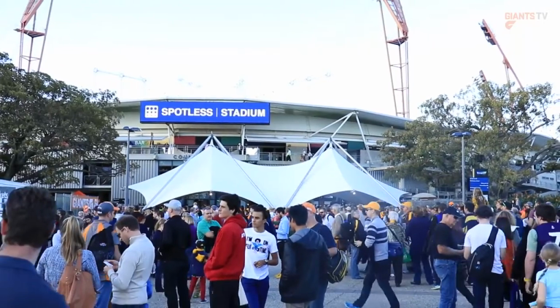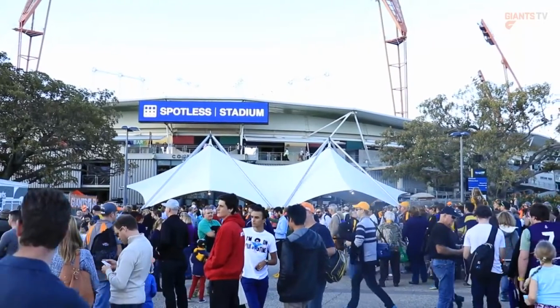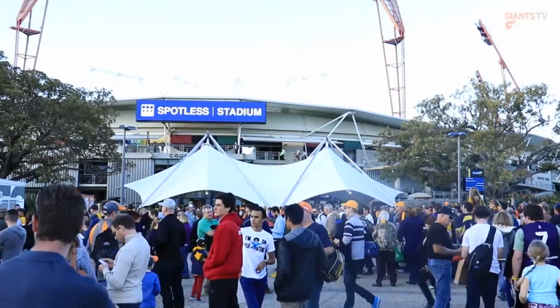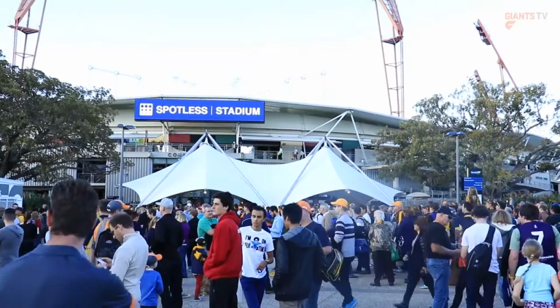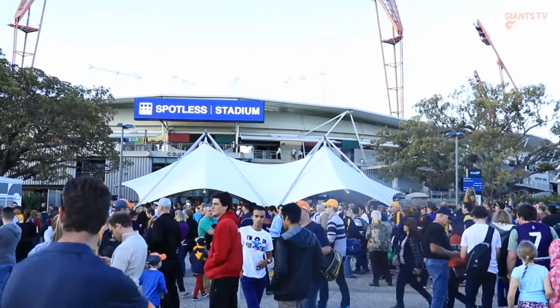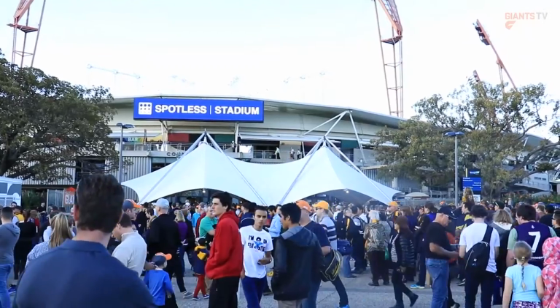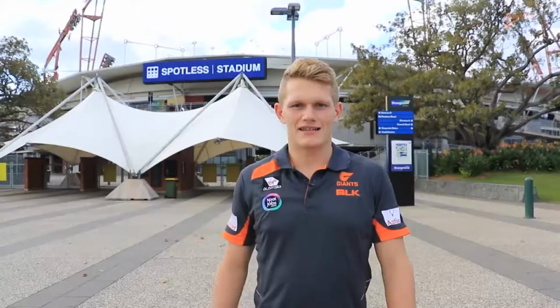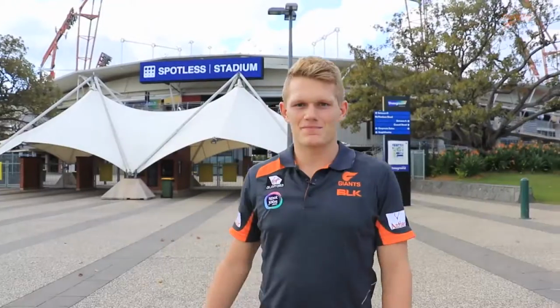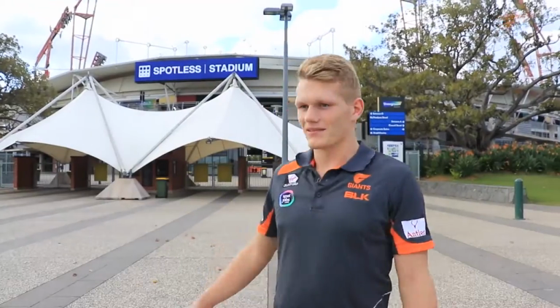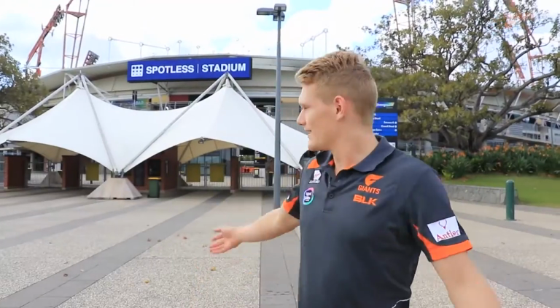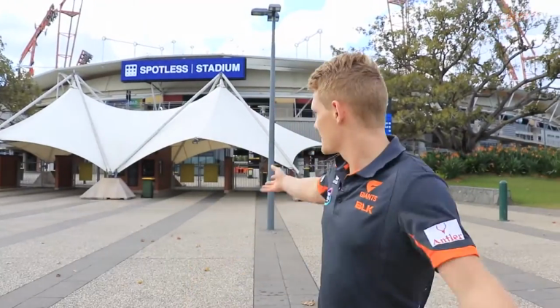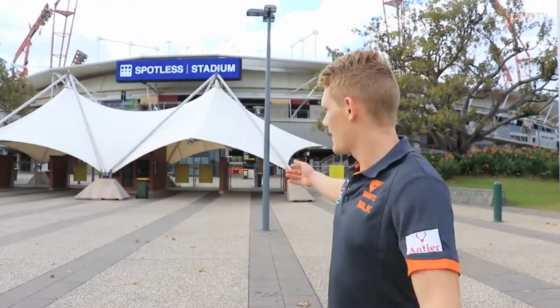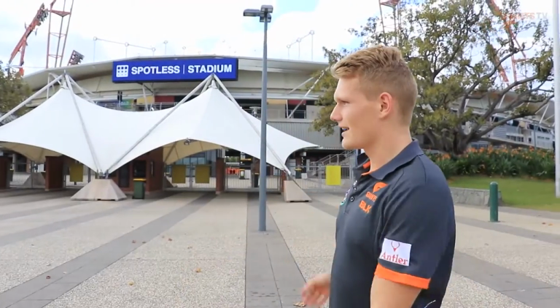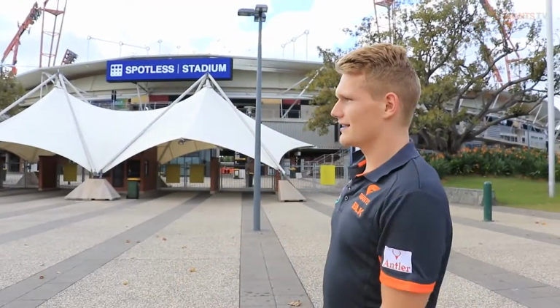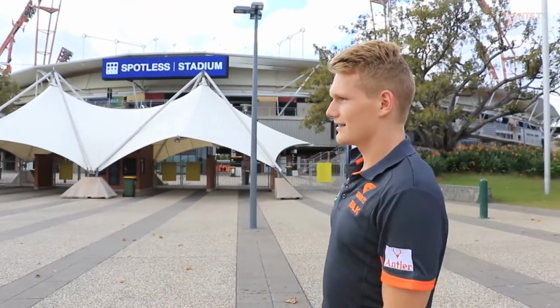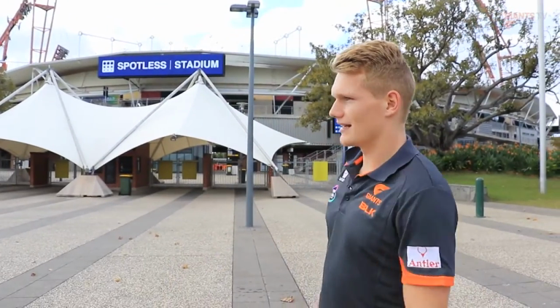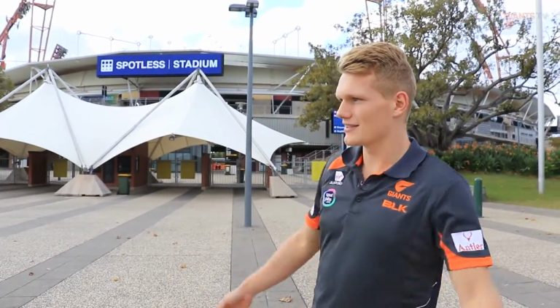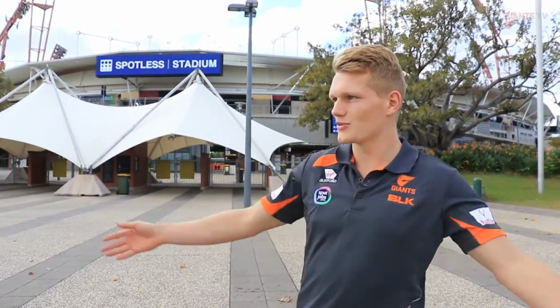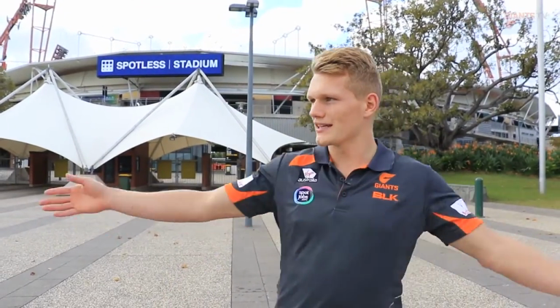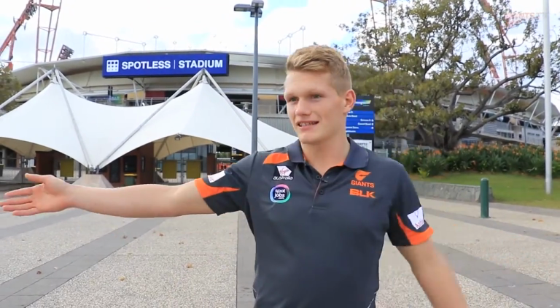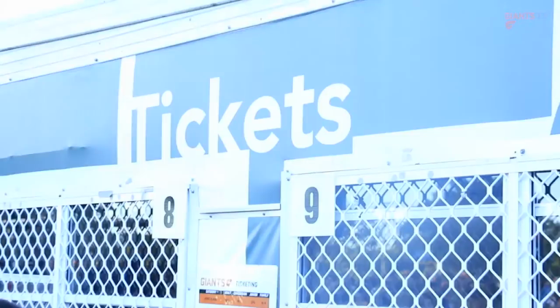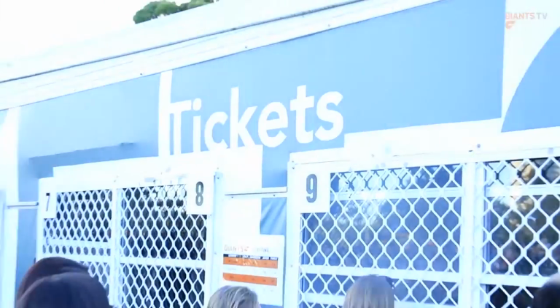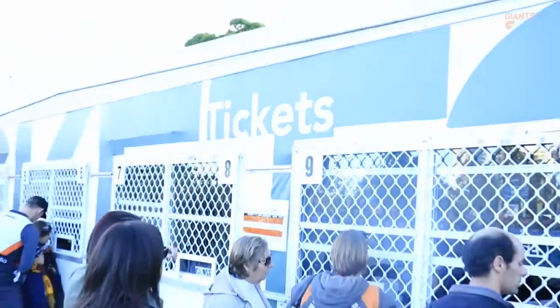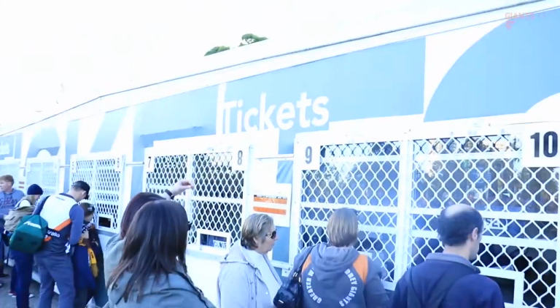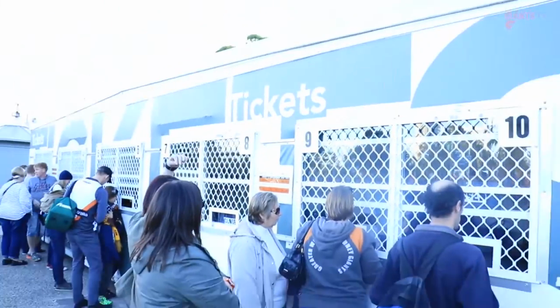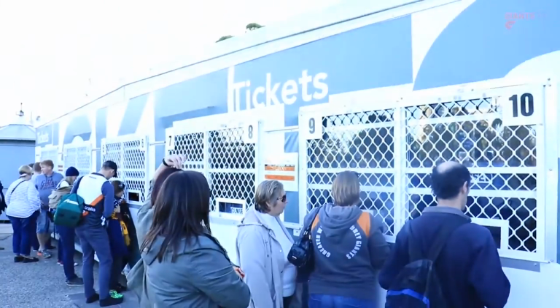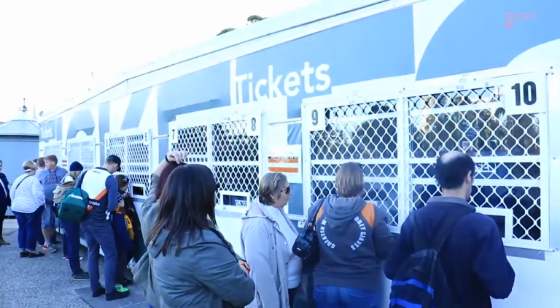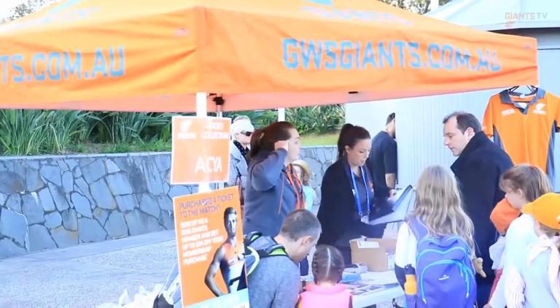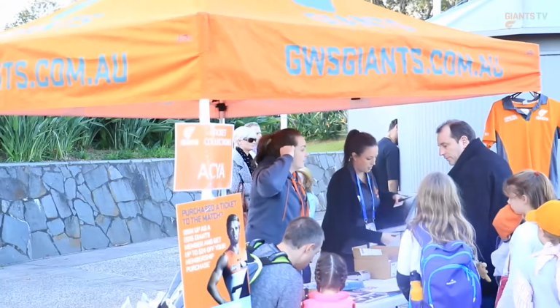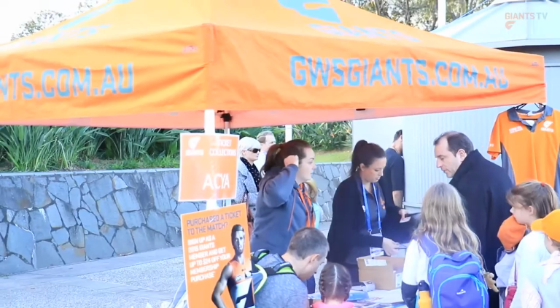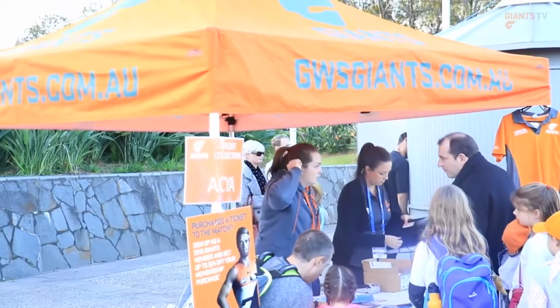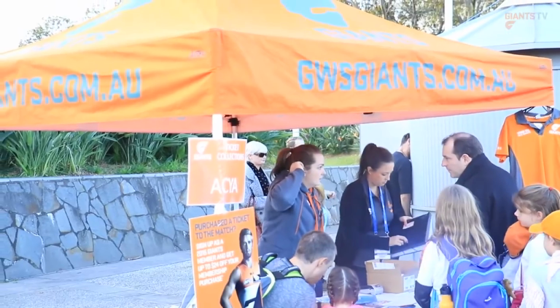Welcome to Spotless Stadium. Here's the main gate. This is where you can get tickets, membership or merchandise from the van.